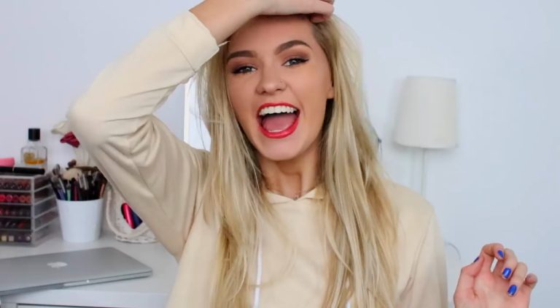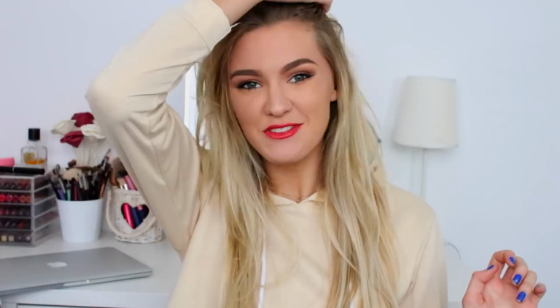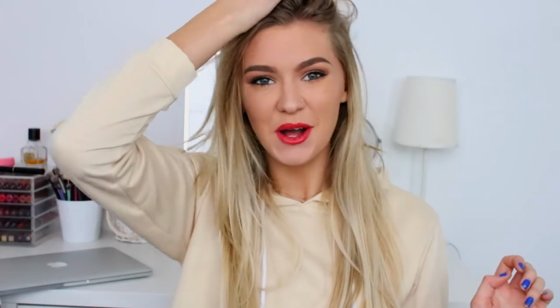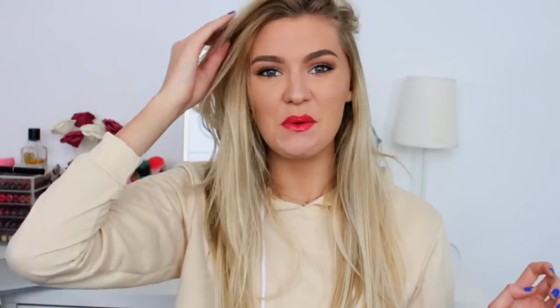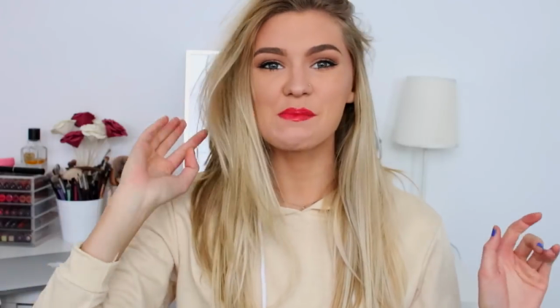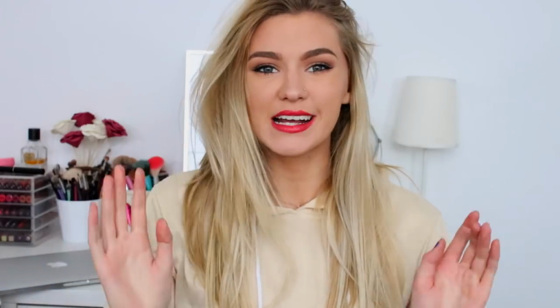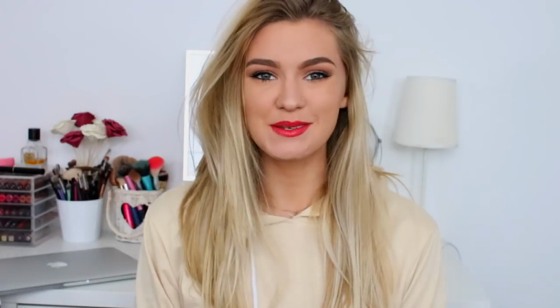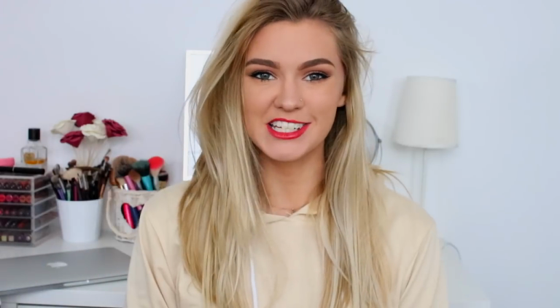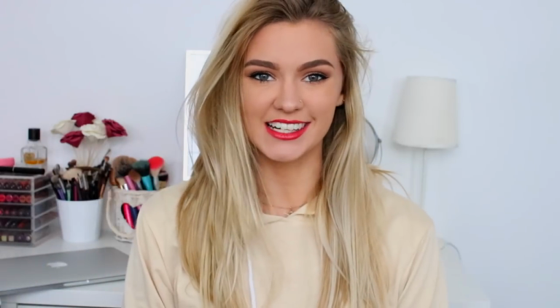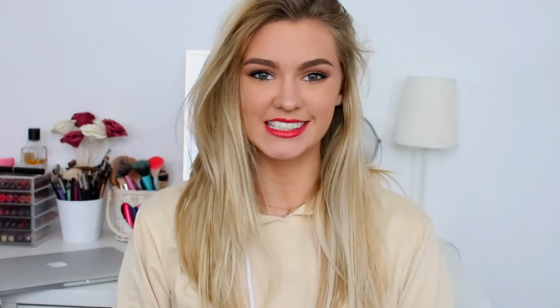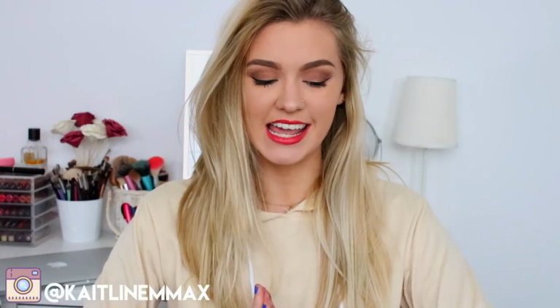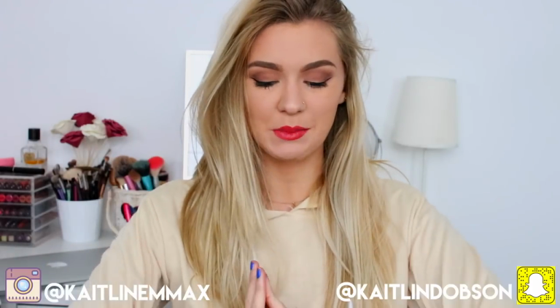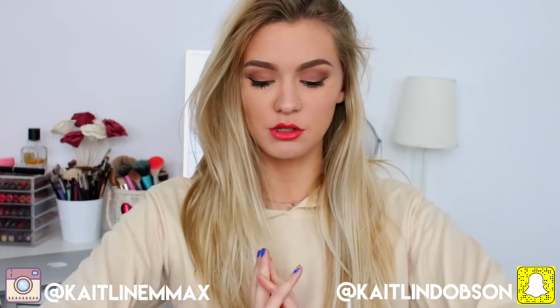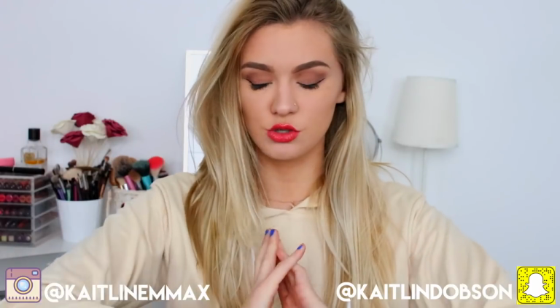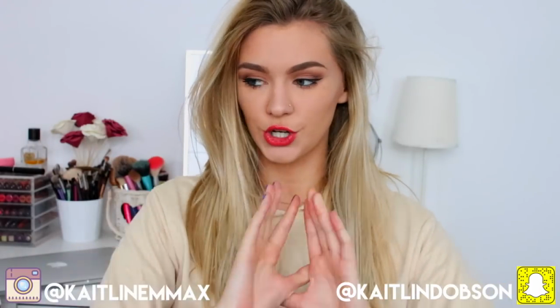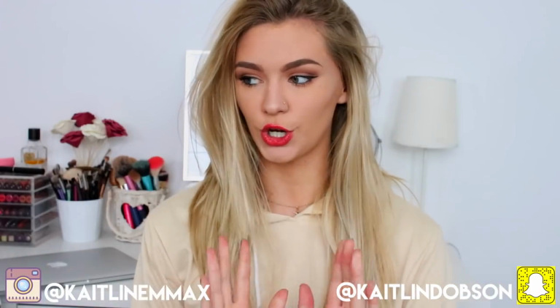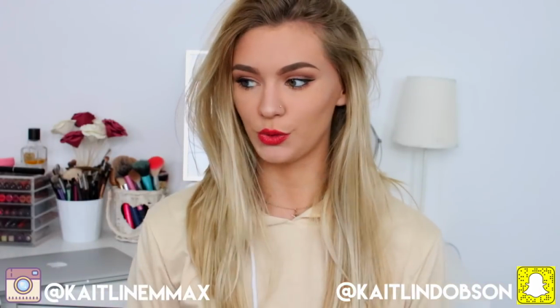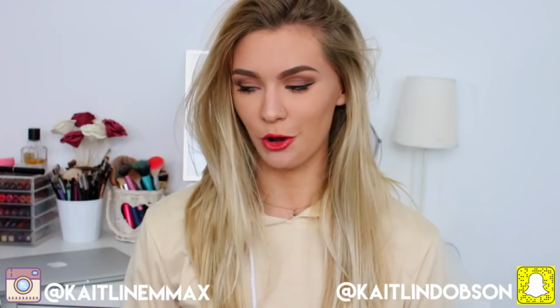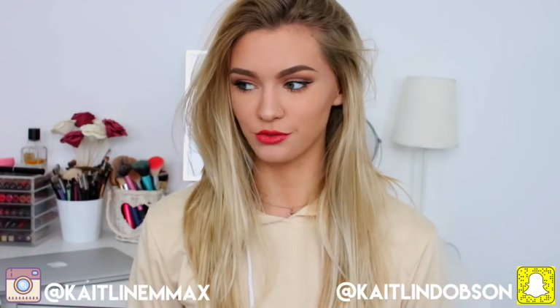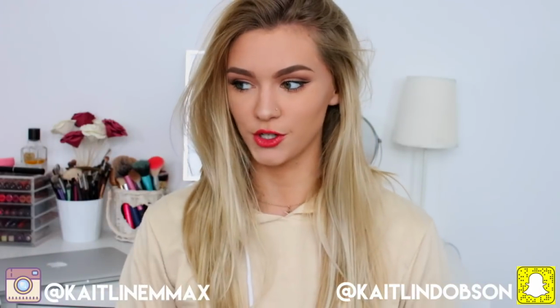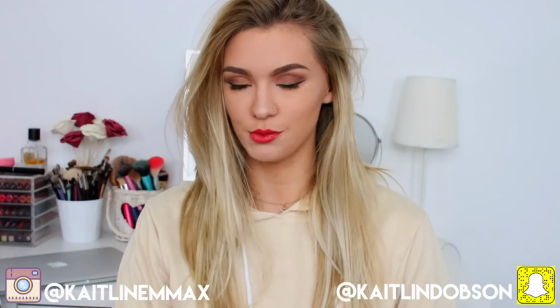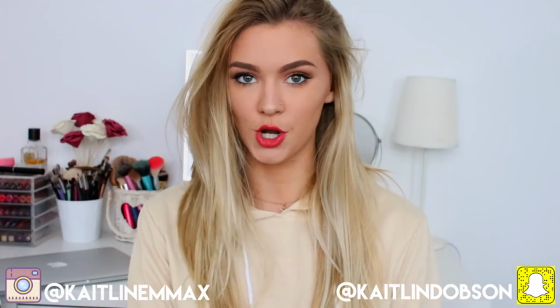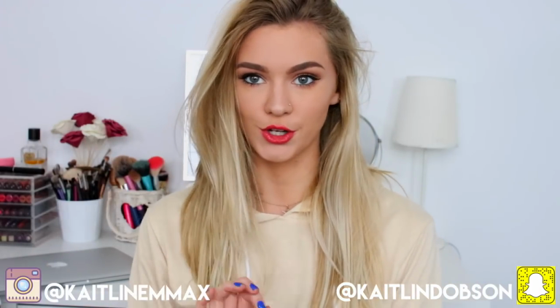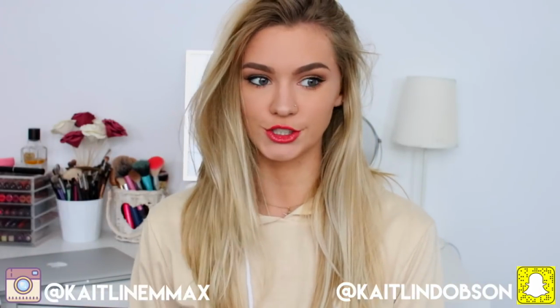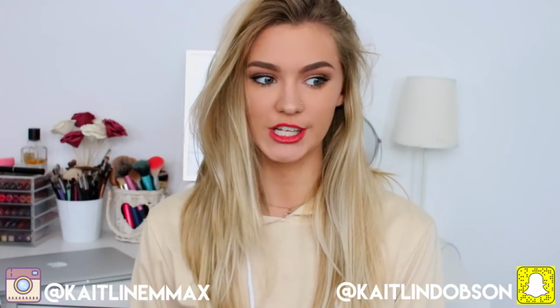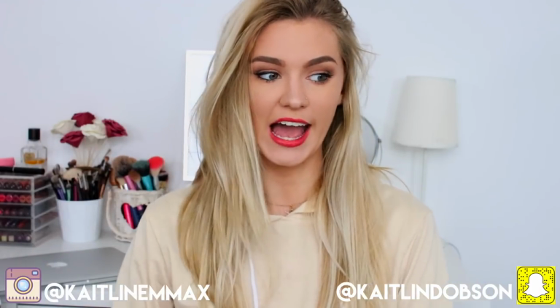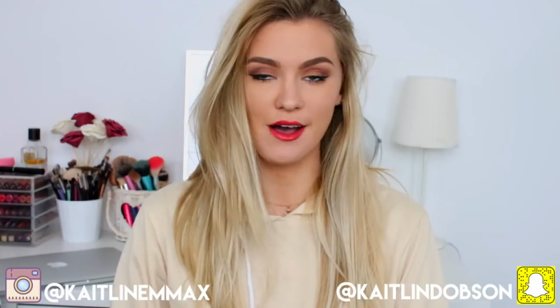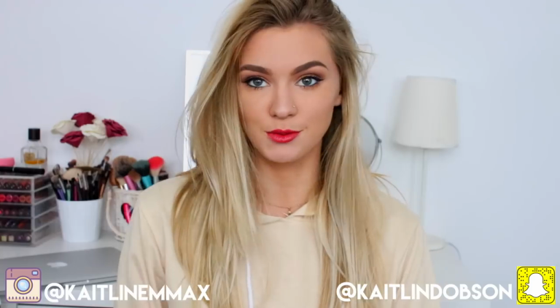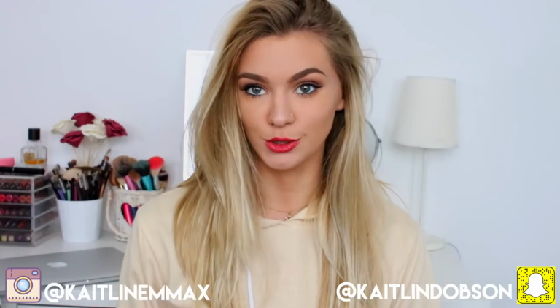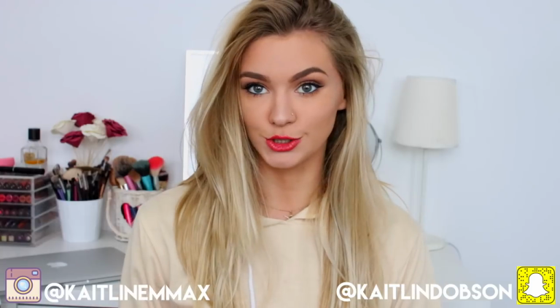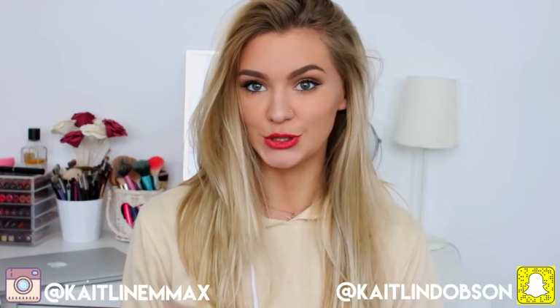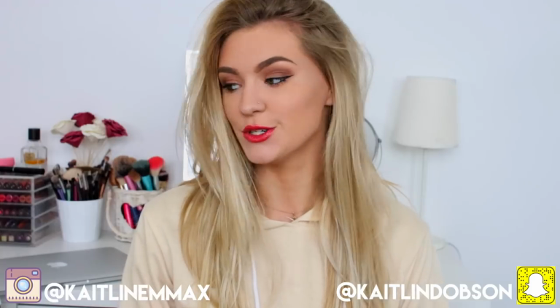Hey everyone! Welcome back to my channel. Today I'm going to be doing a clothing haul for you because I have some clothes to show you.